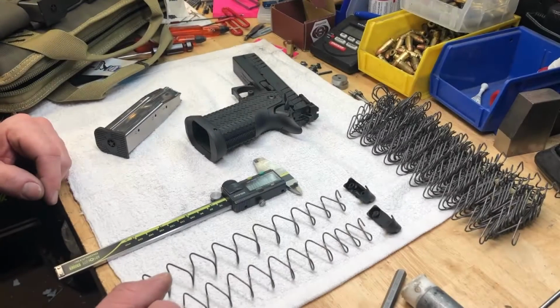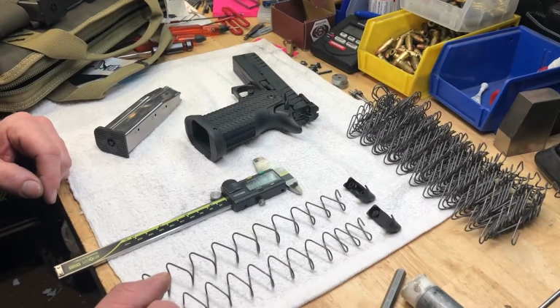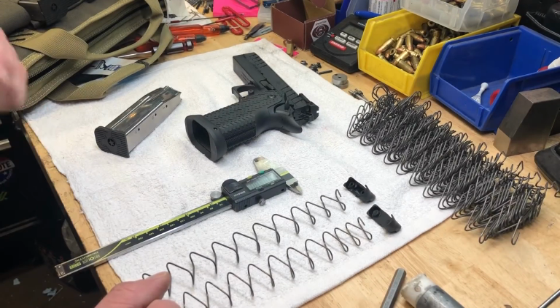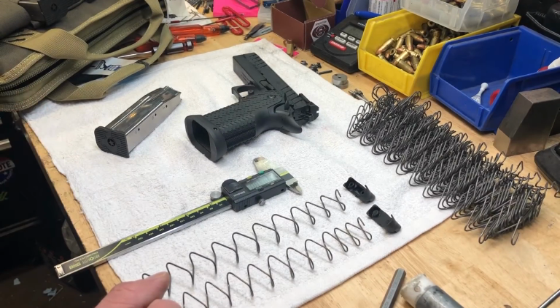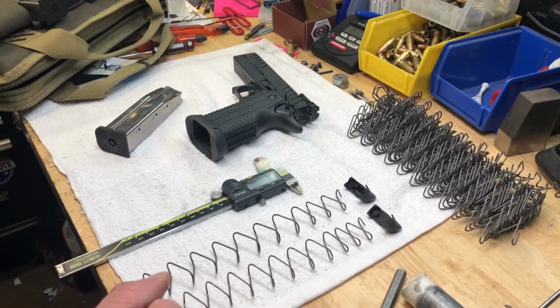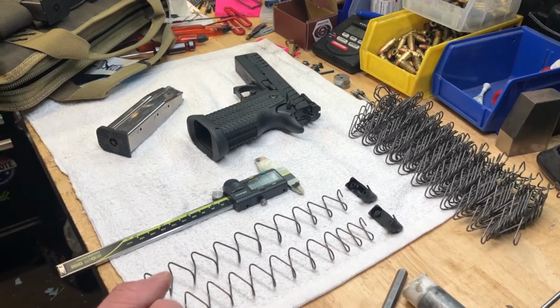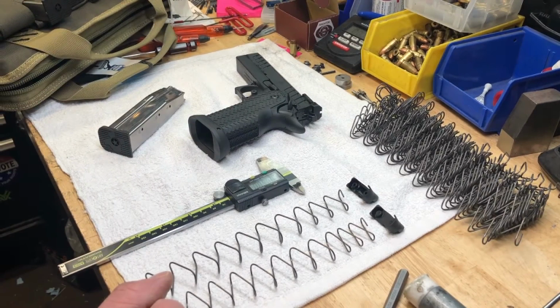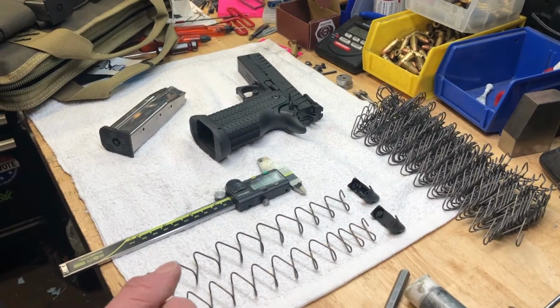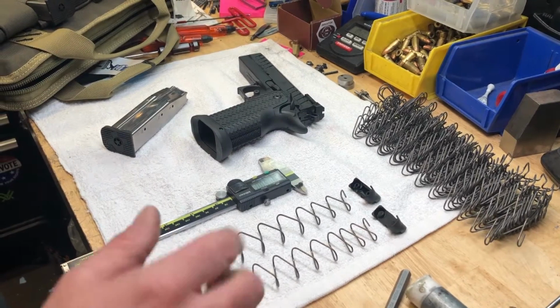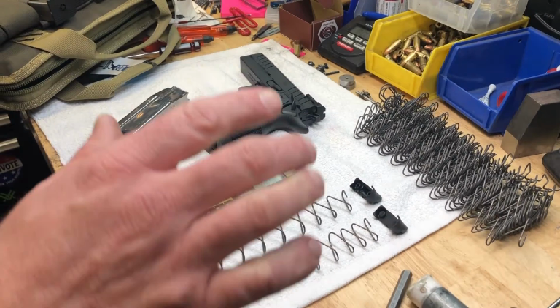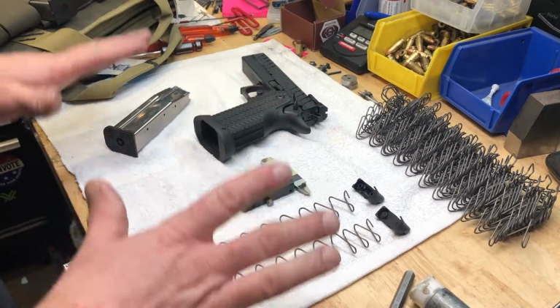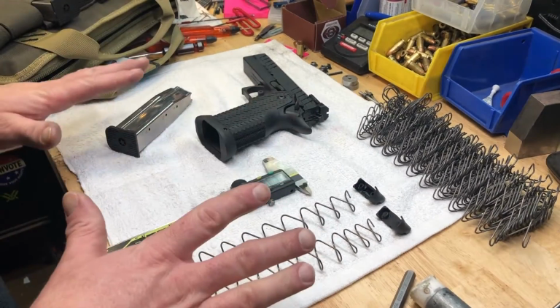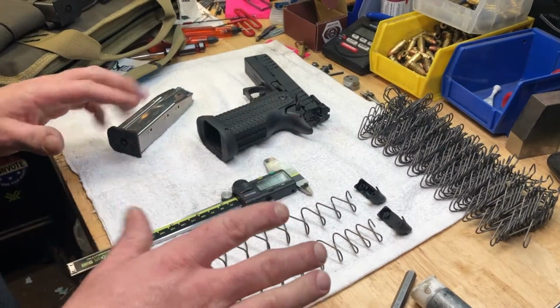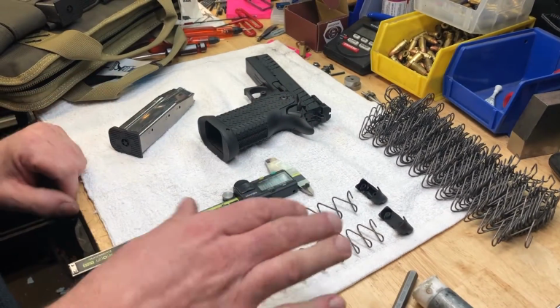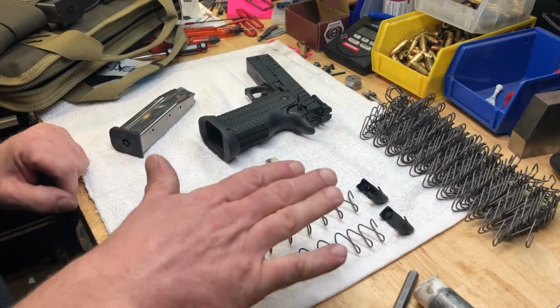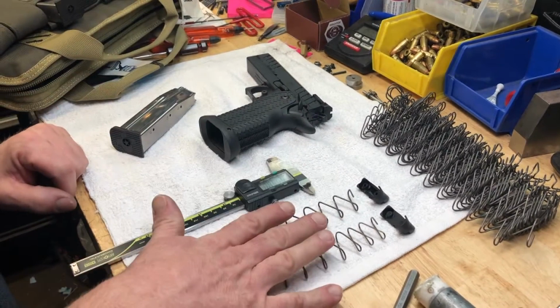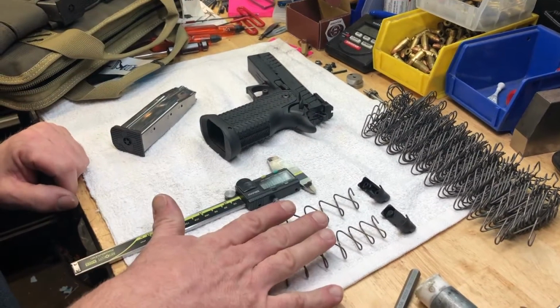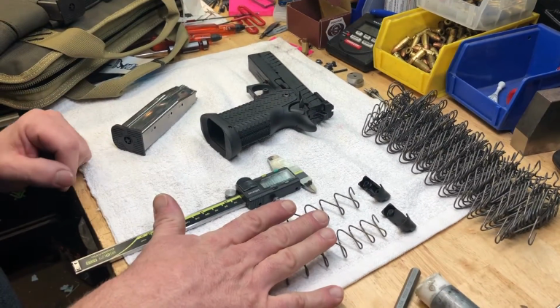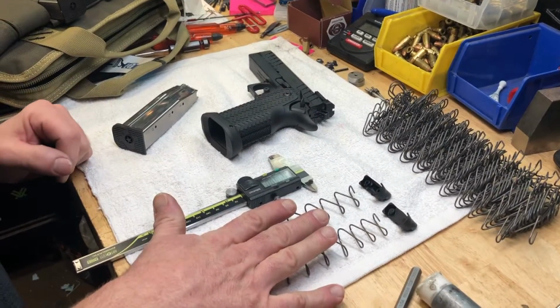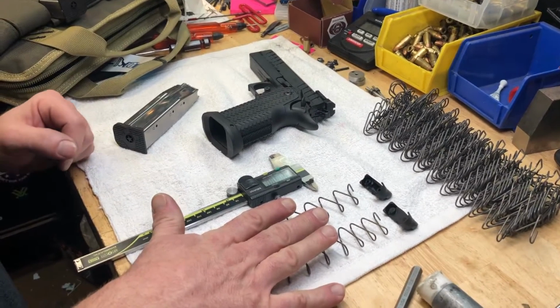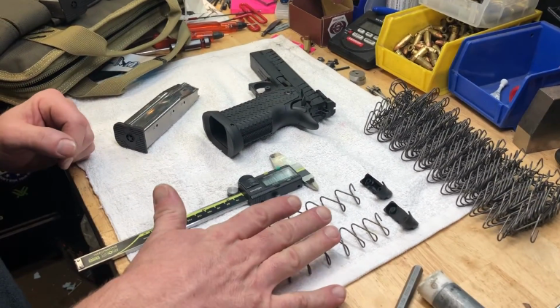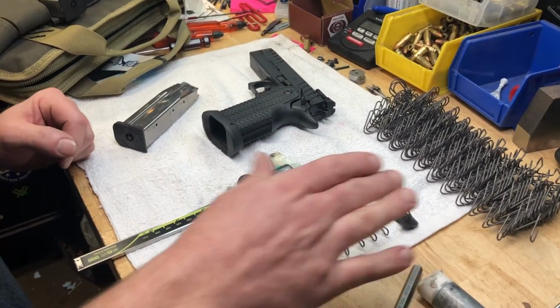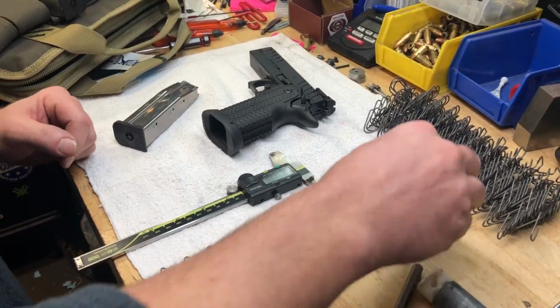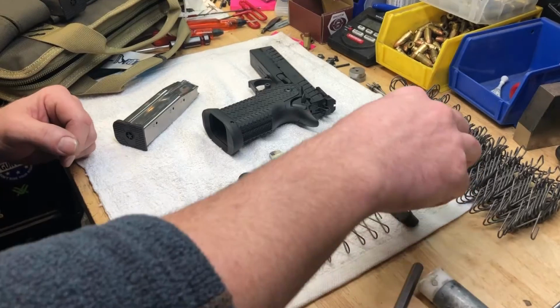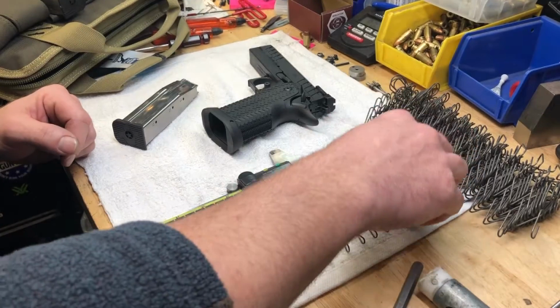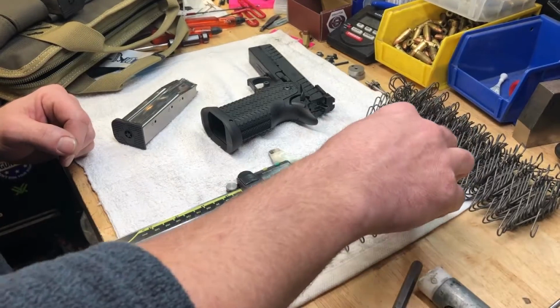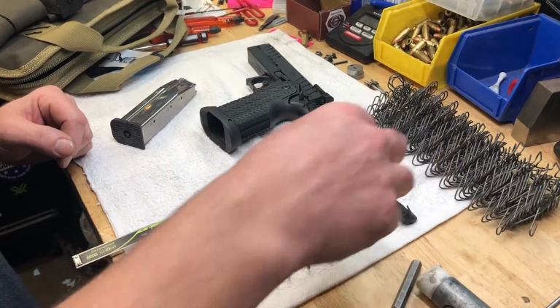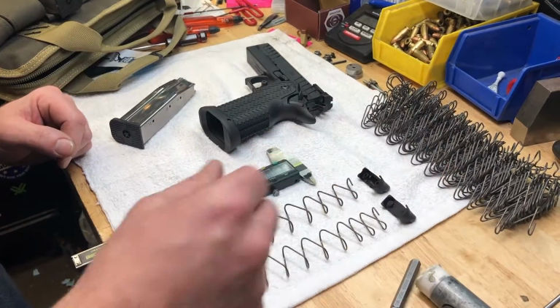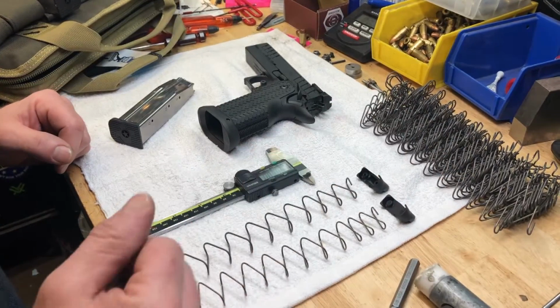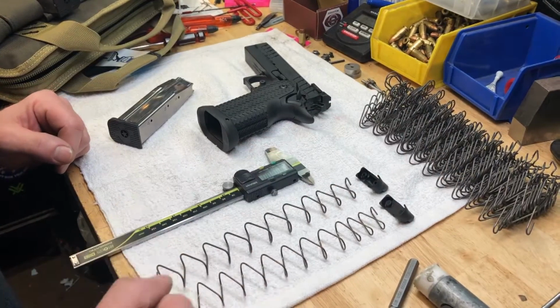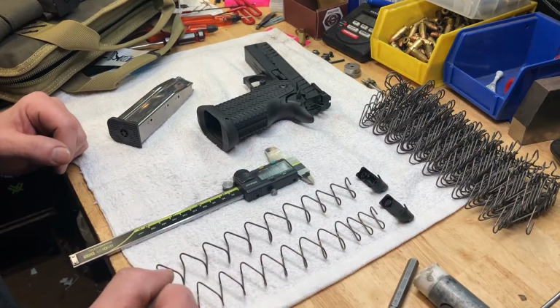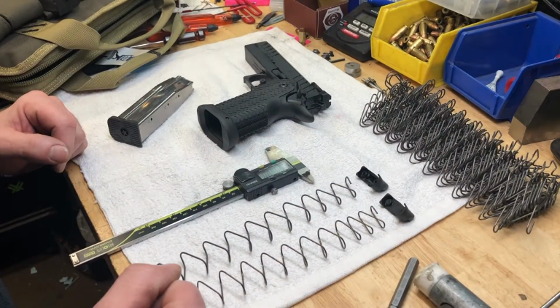Hey everybody, Adam from Atlas Gunworks, talking about mag springs for the STI mags and the Gen 2 followers.